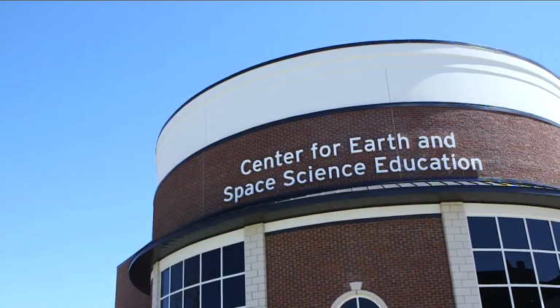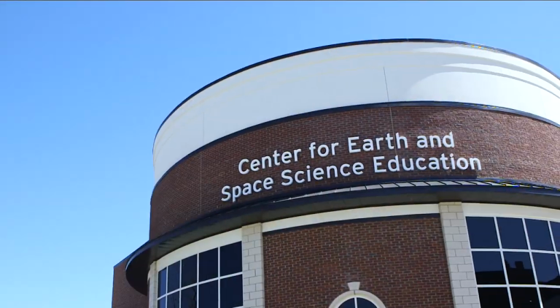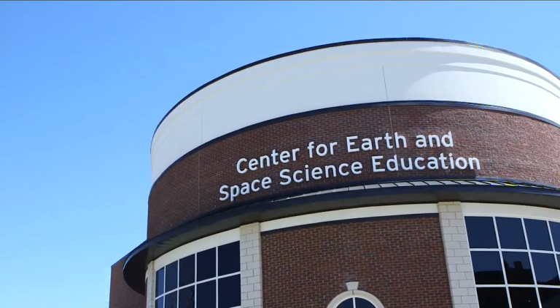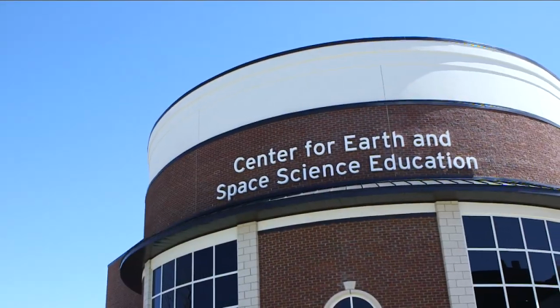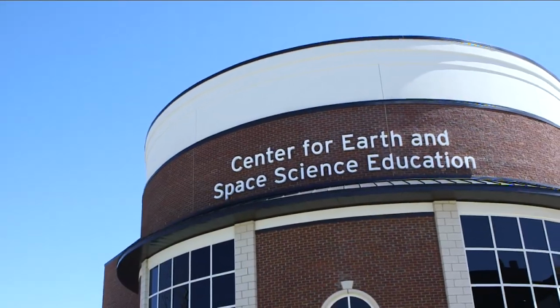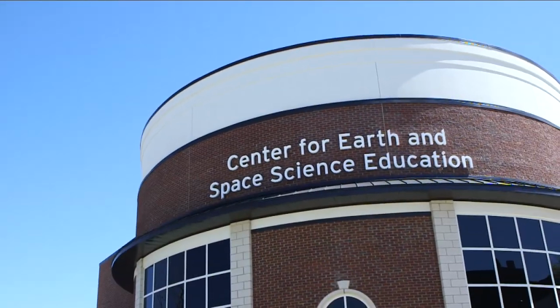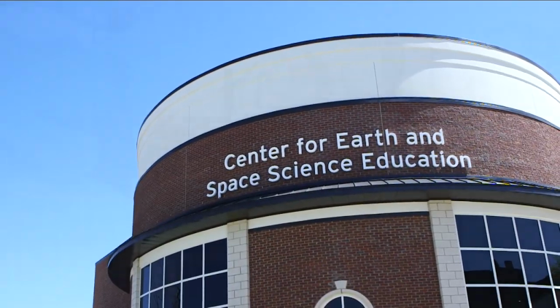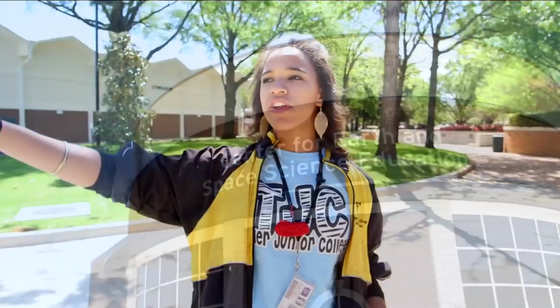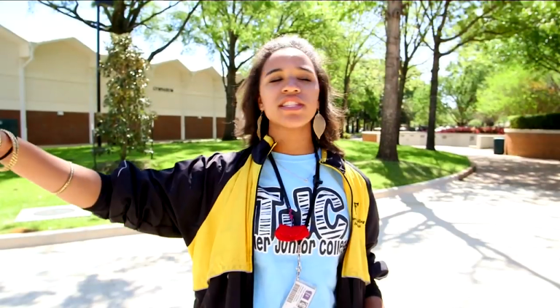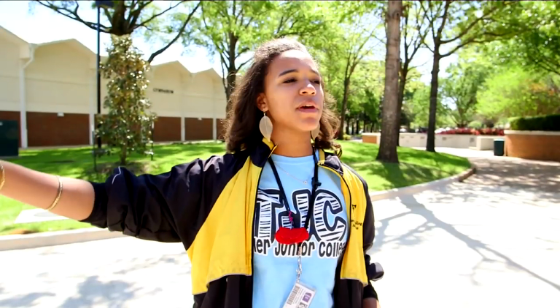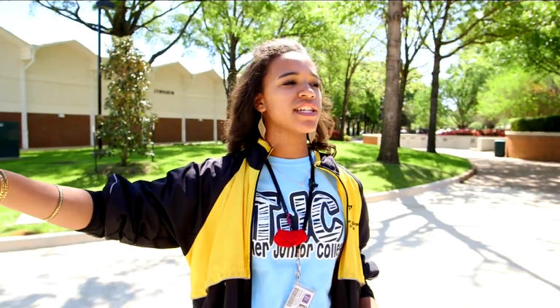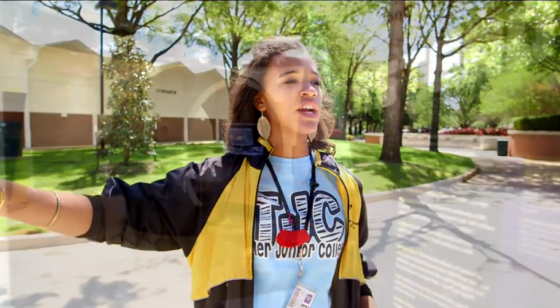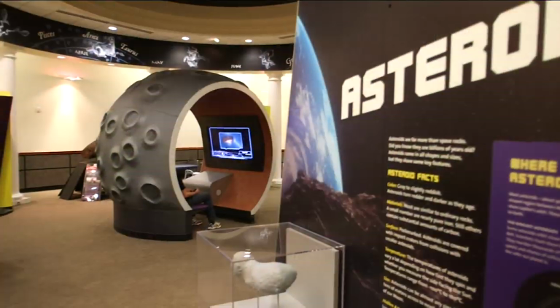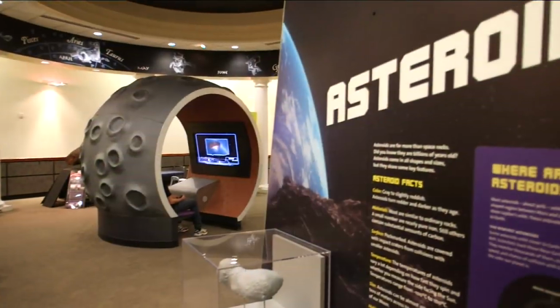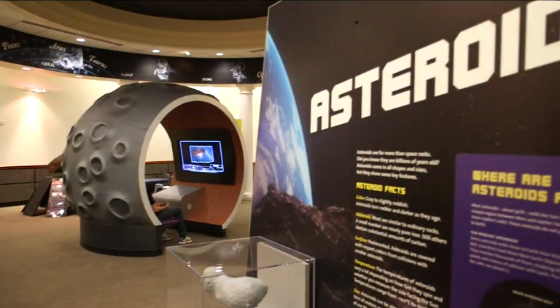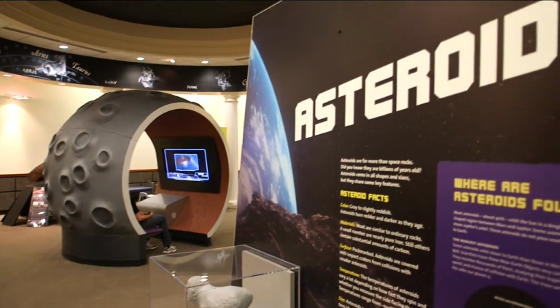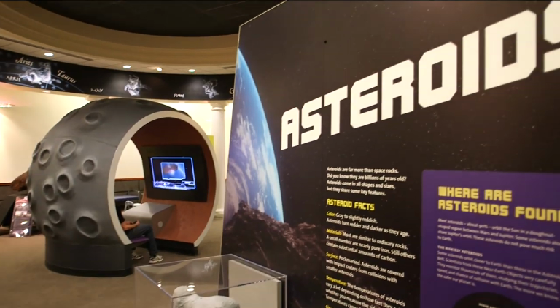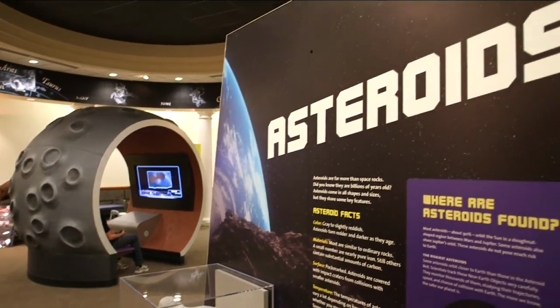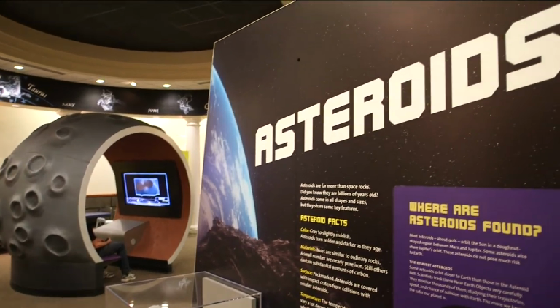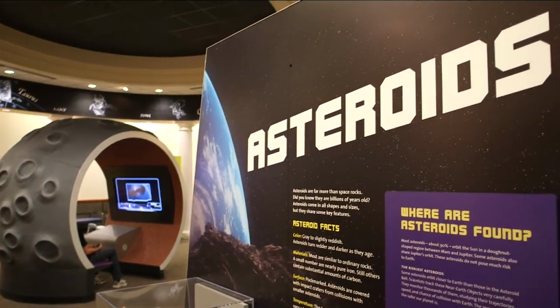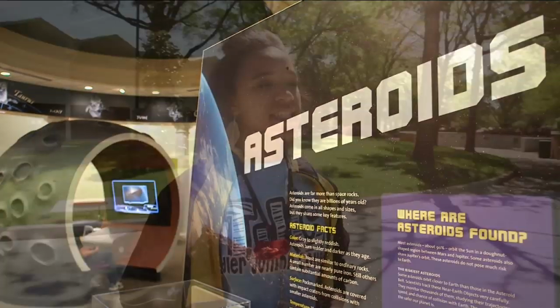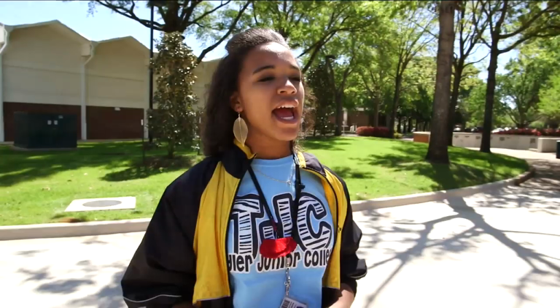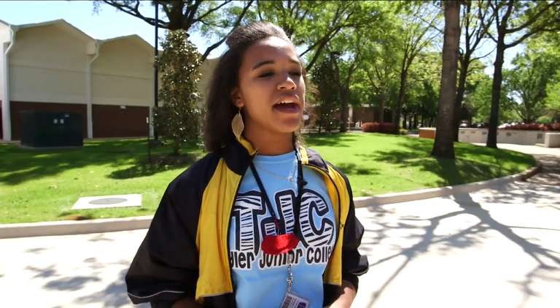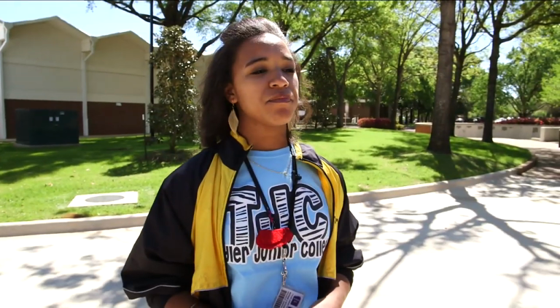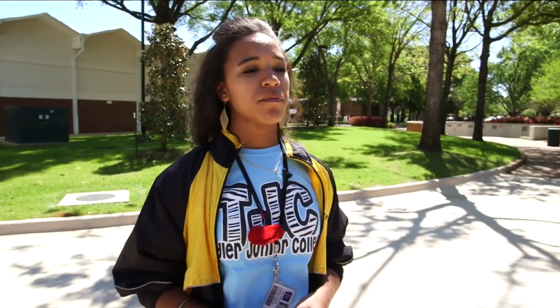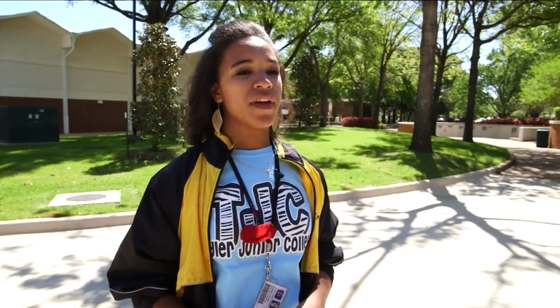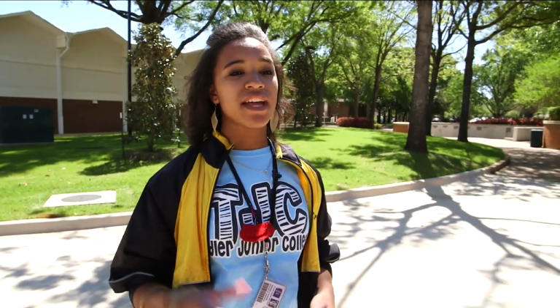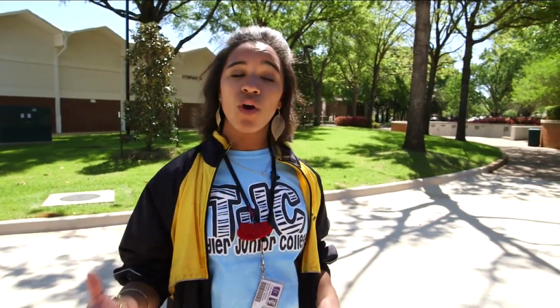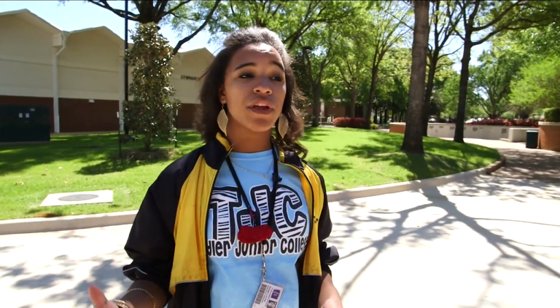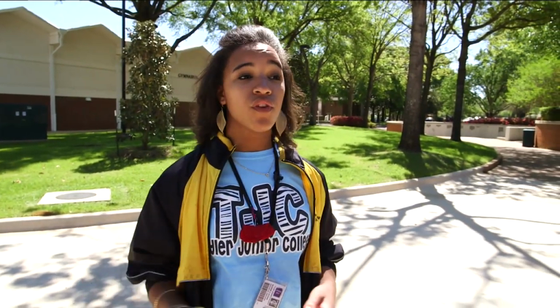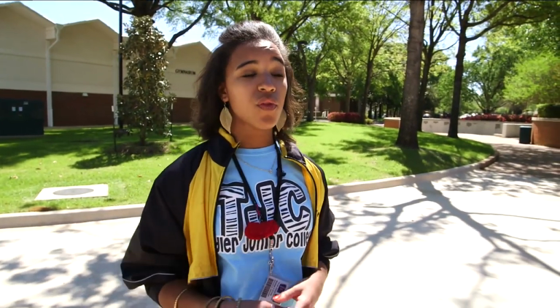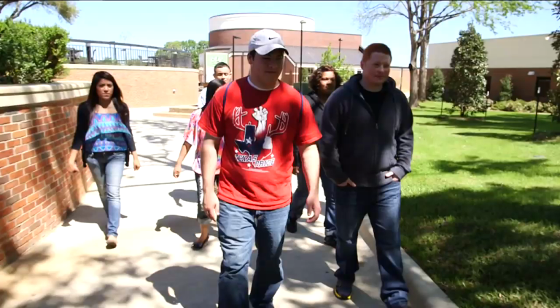If you see this big dome right there, that's the planetarium. You can see asteroids and the planets, and it's open throughout the week.